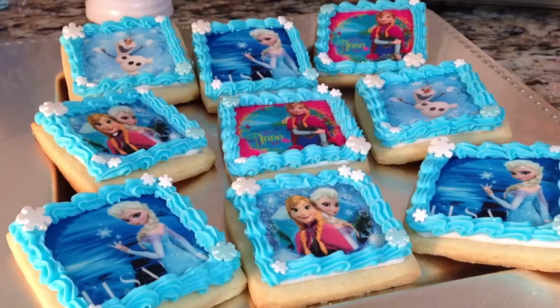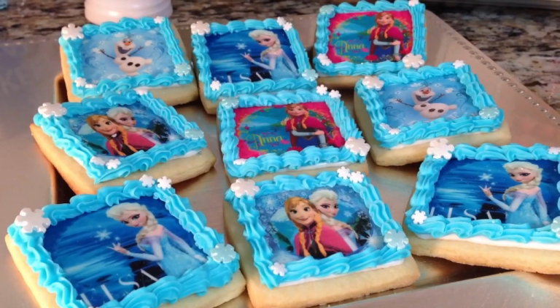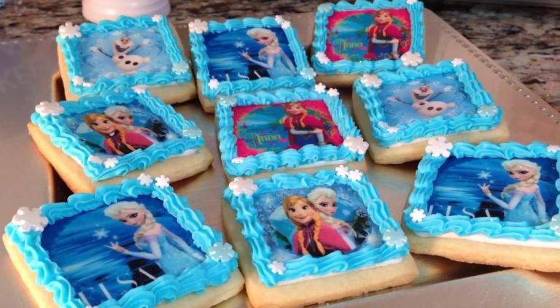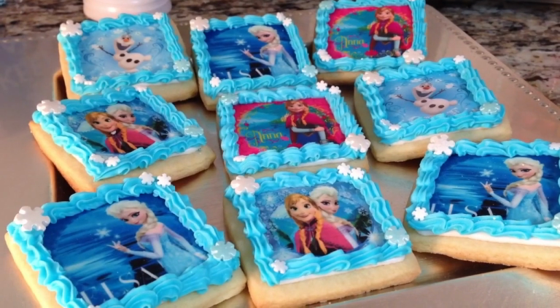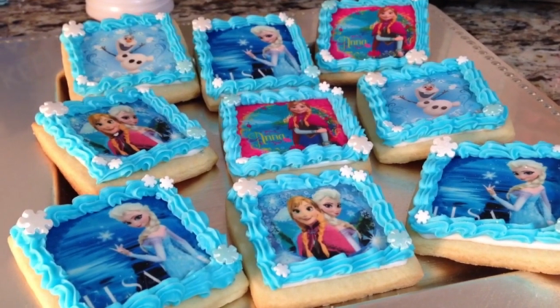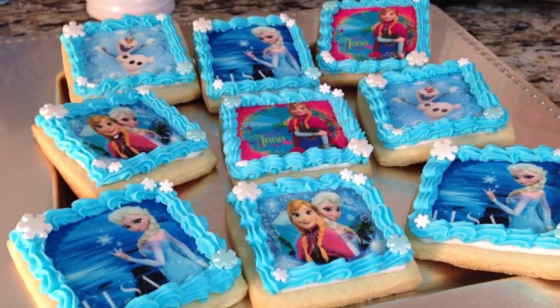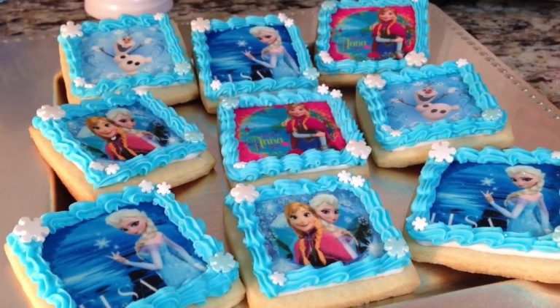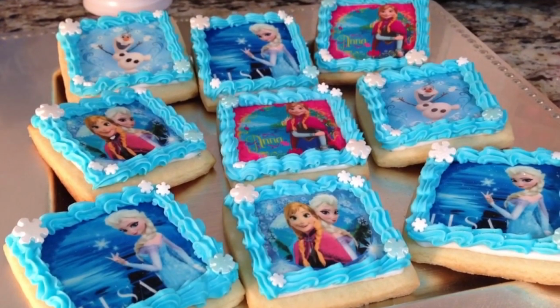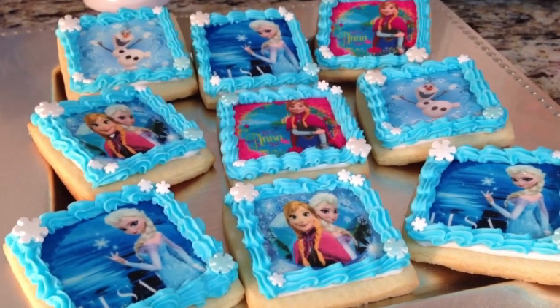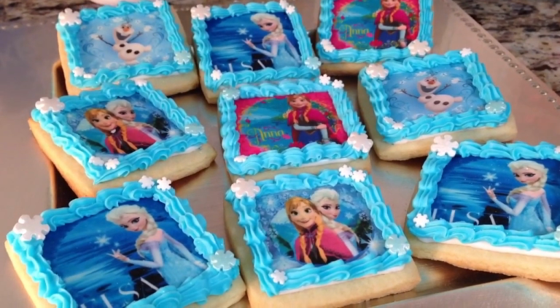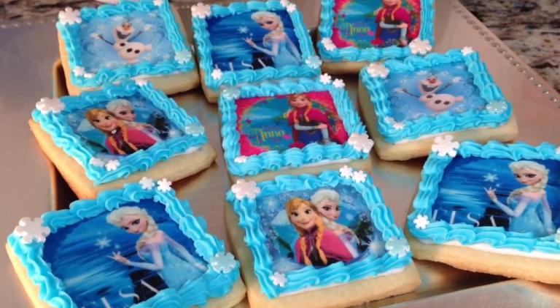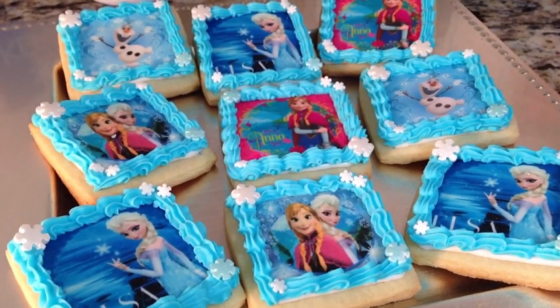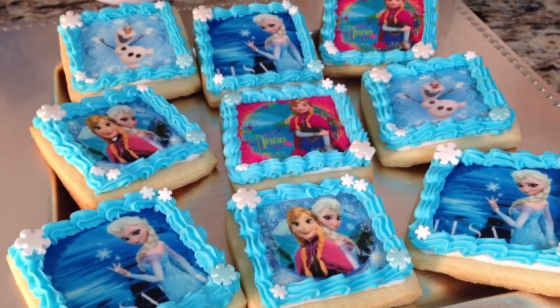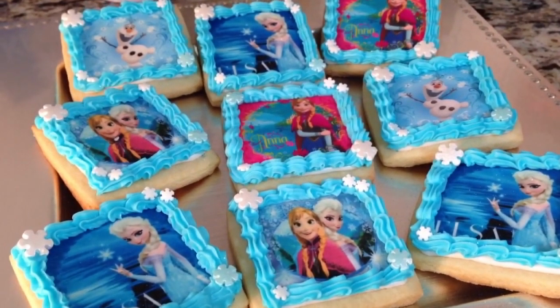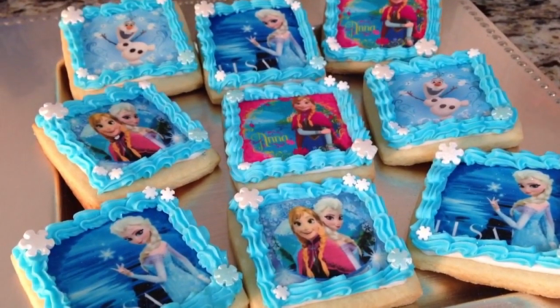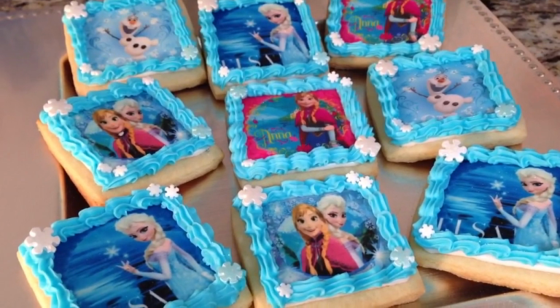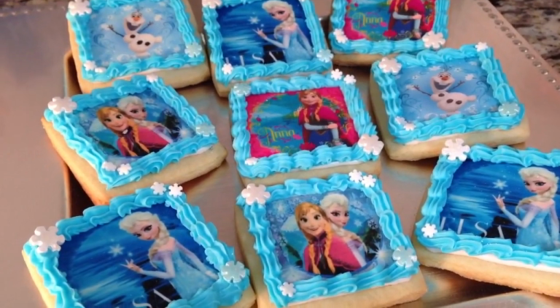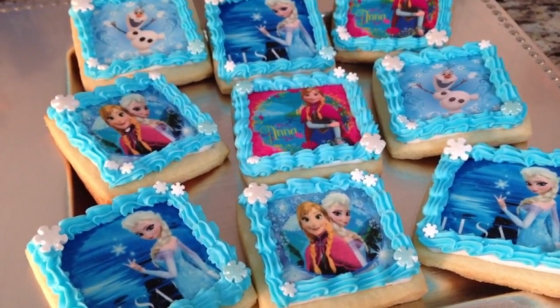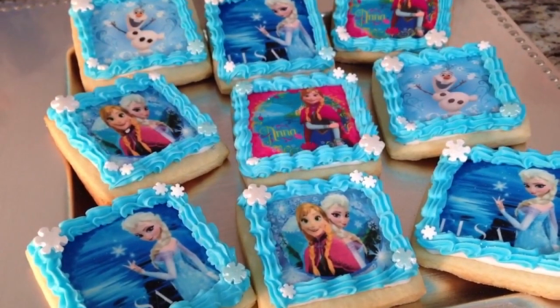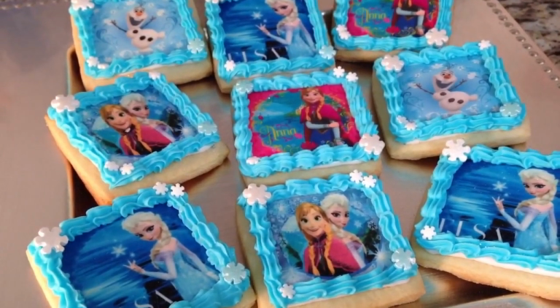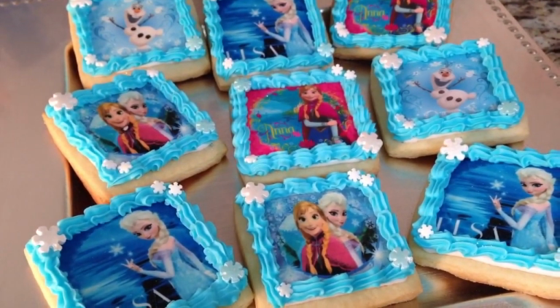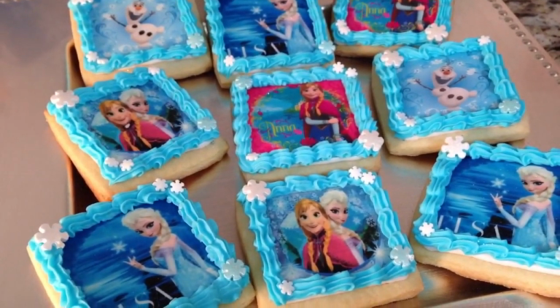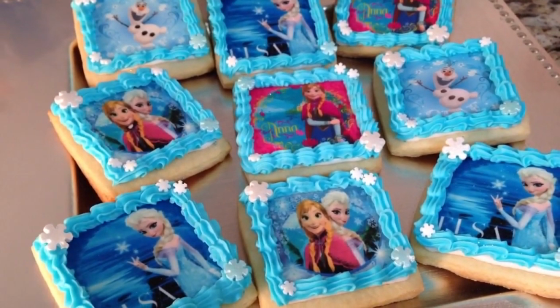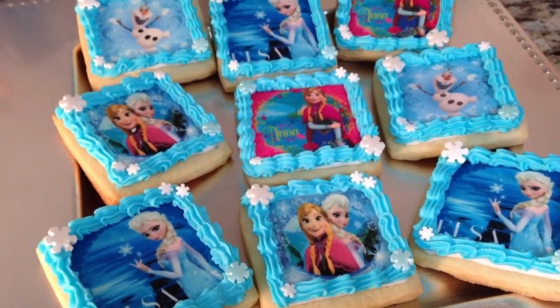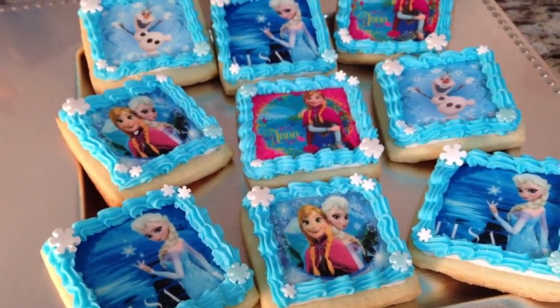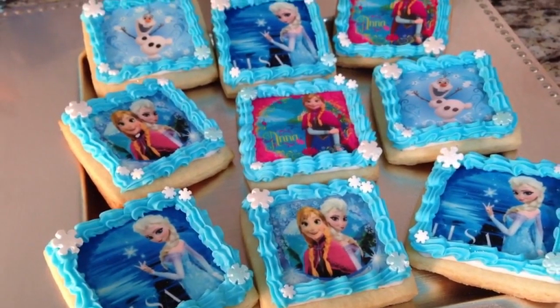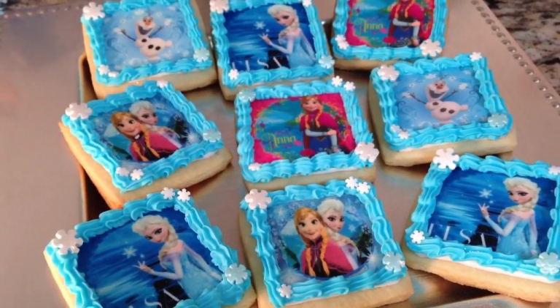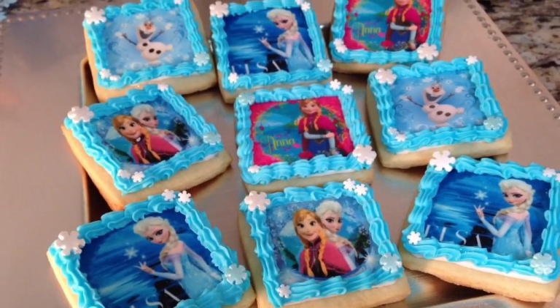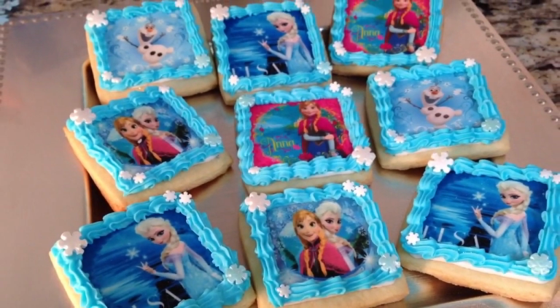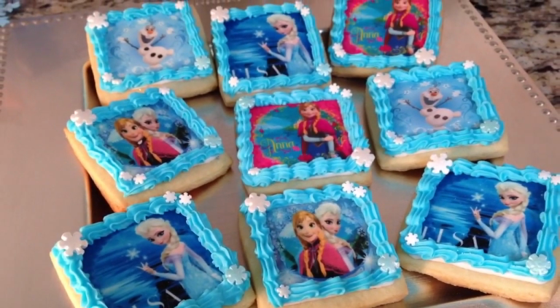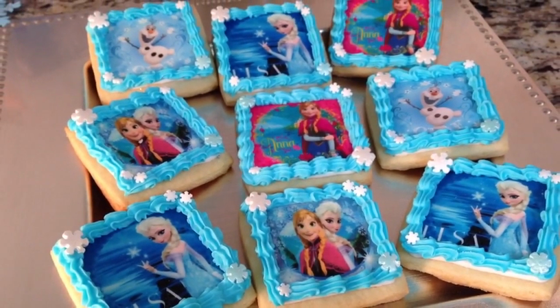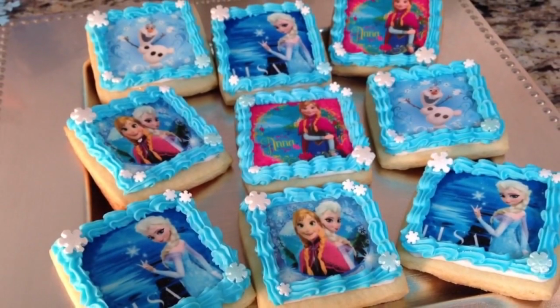Hey everyone, in this video I'm going to show you how I put together these Frozen themed edible image cookies.